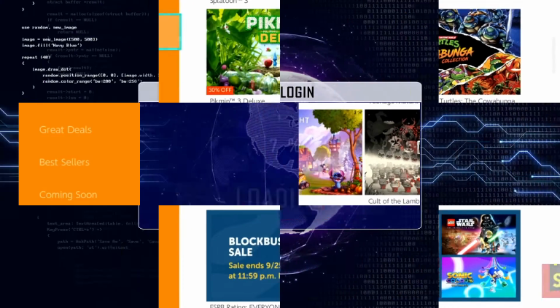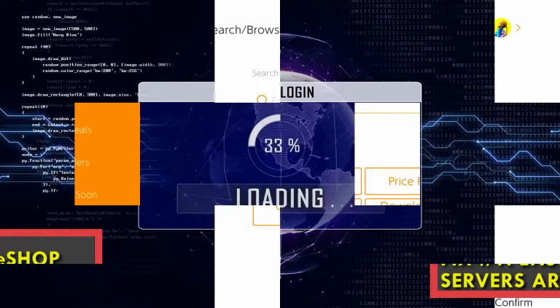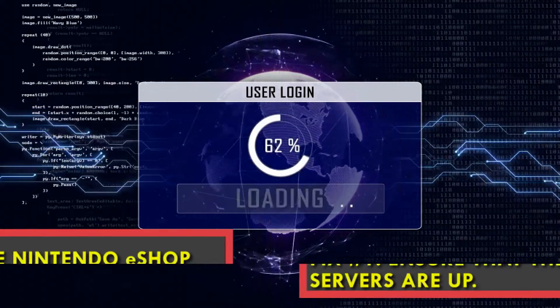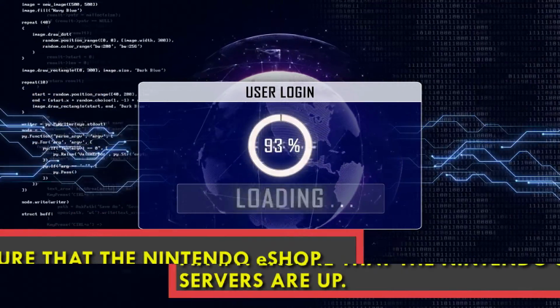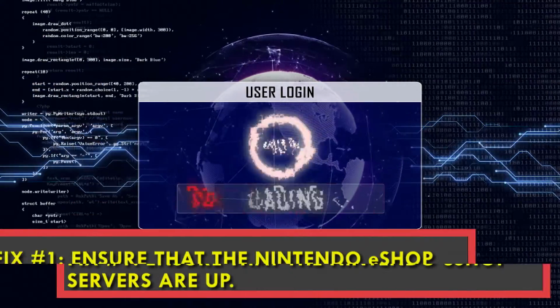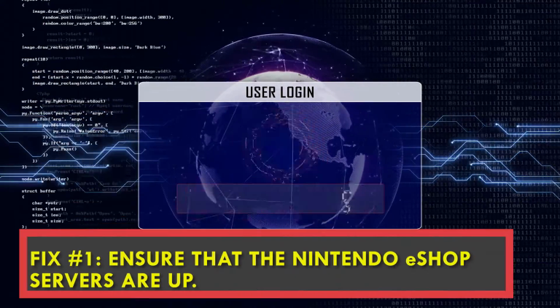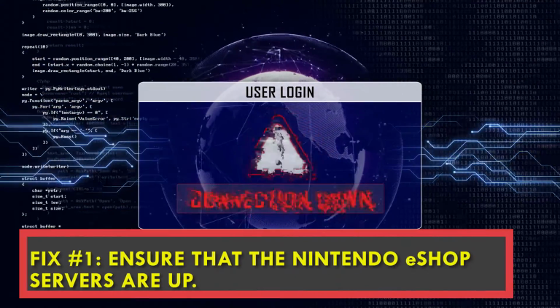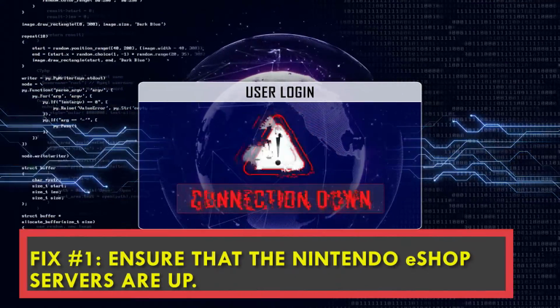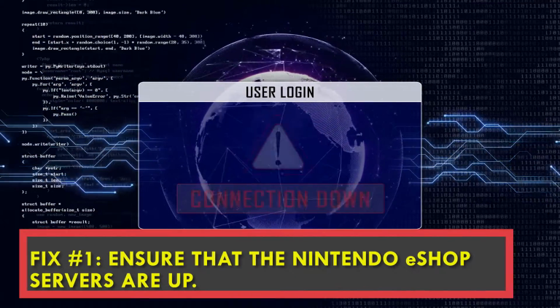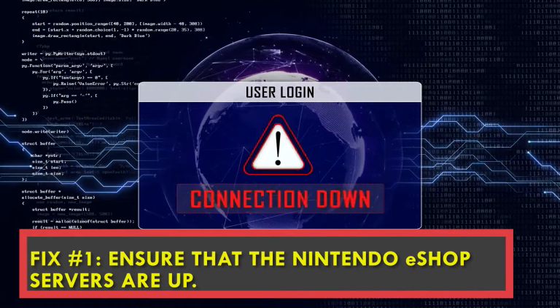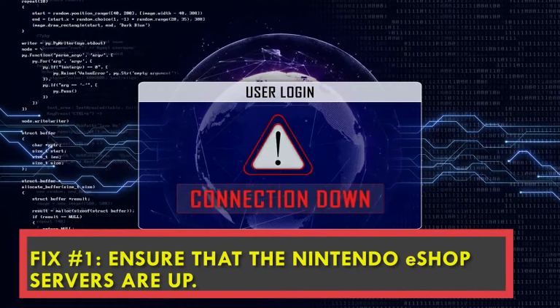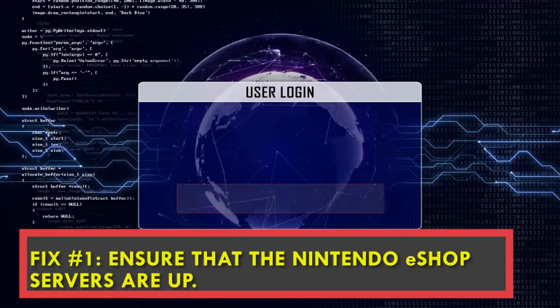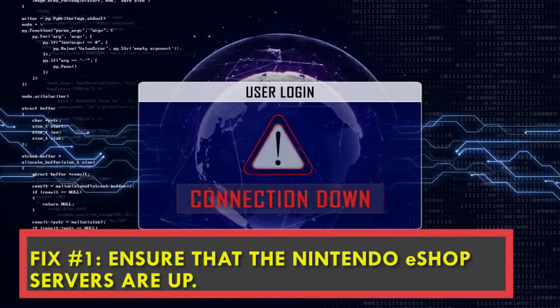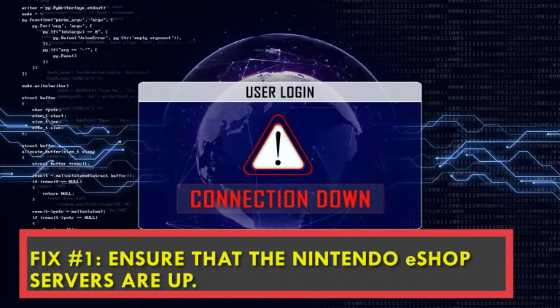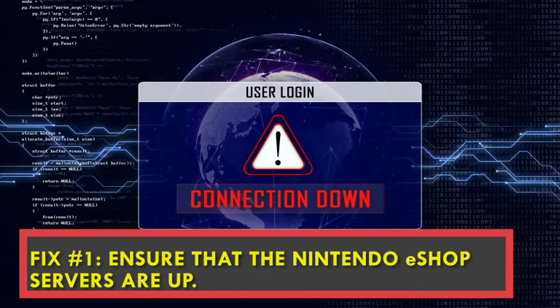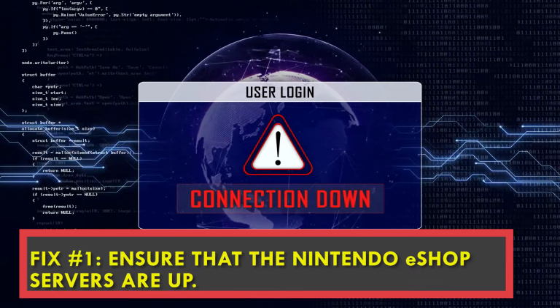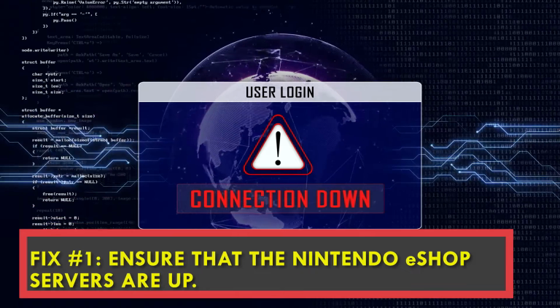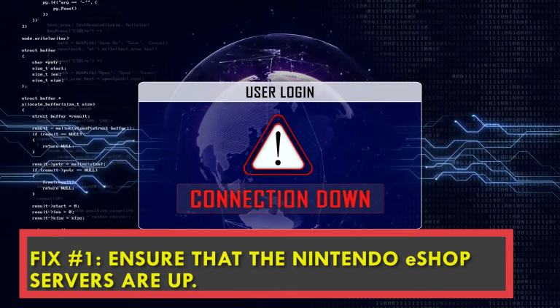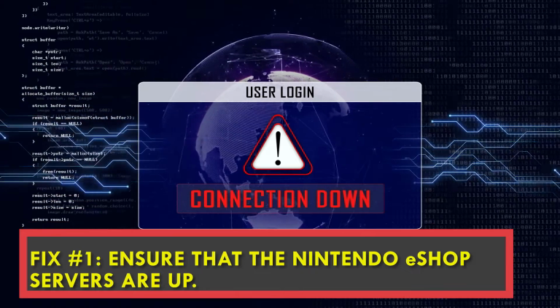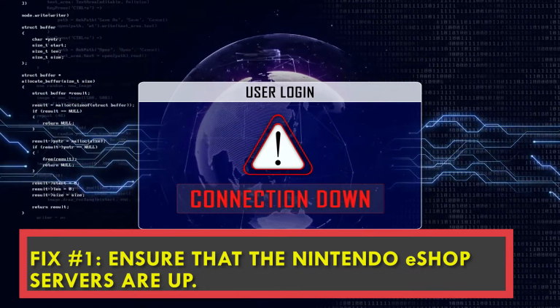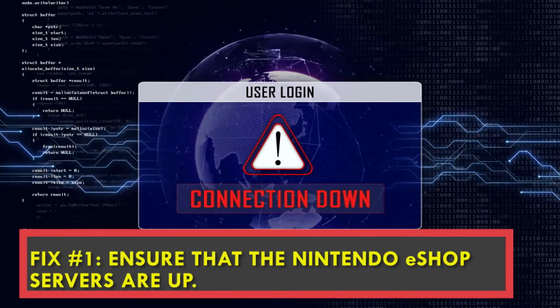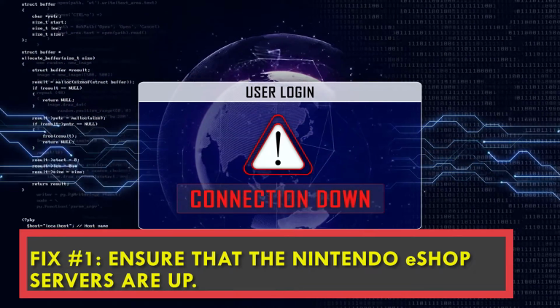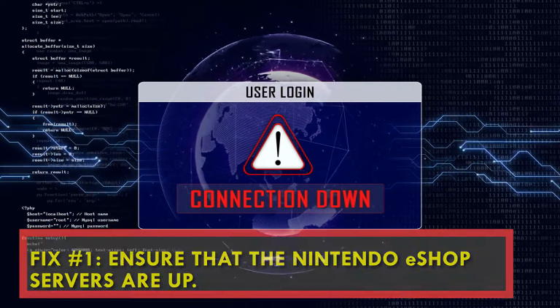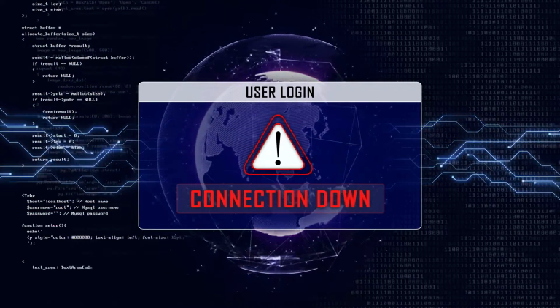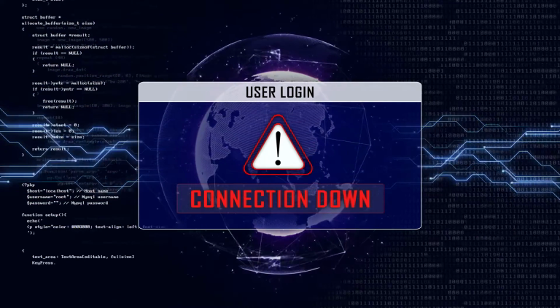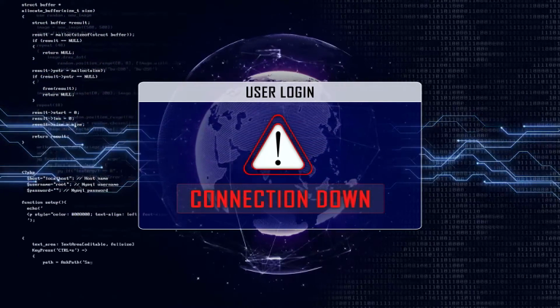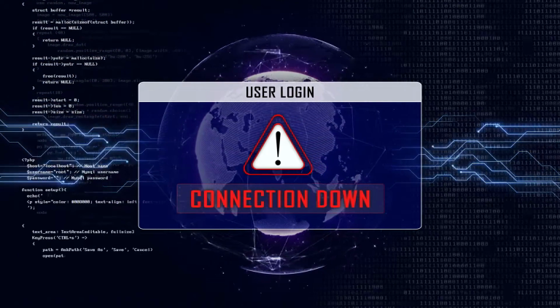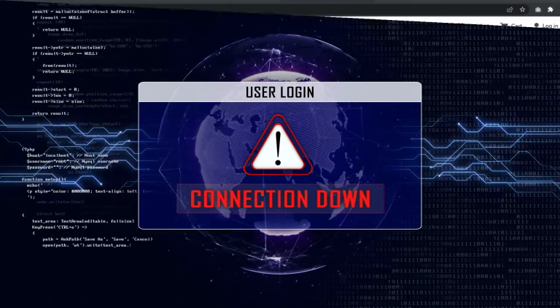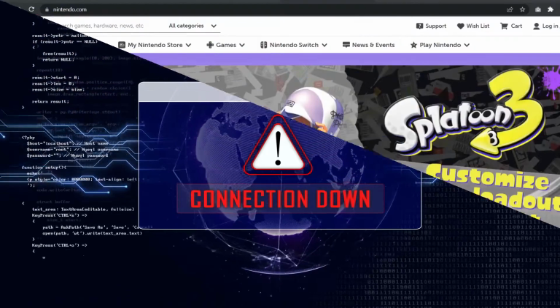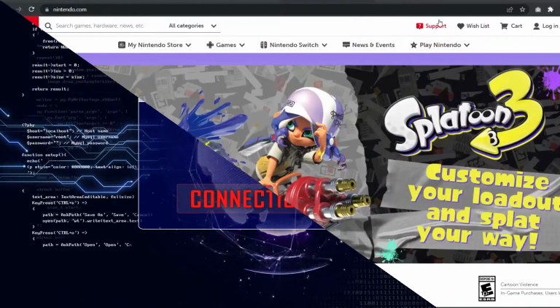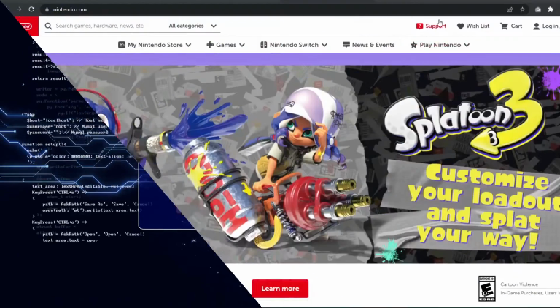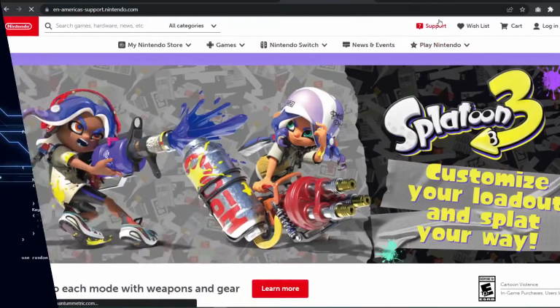Fix number one: ensure that the servers are up. If Nintendo's servers are down, the Nintendo eShop may not load or open.